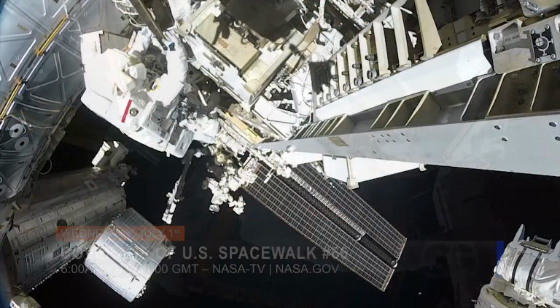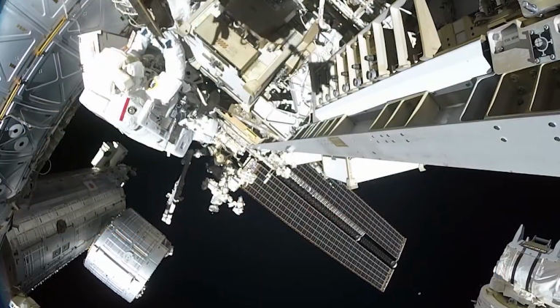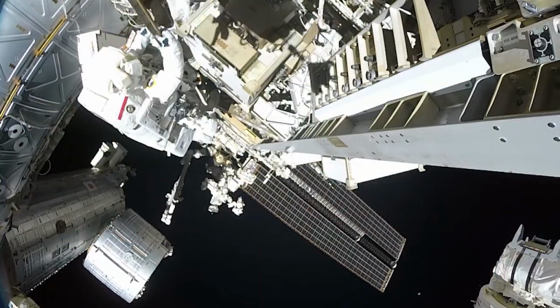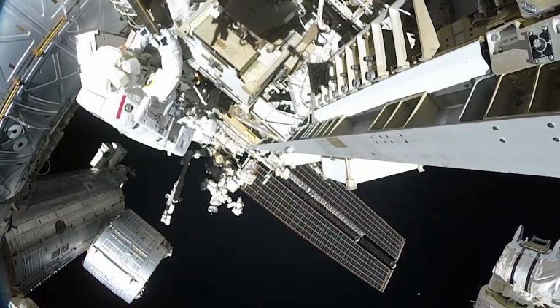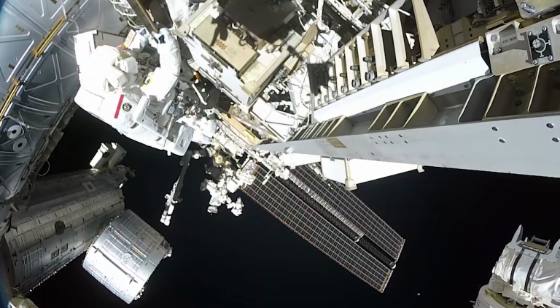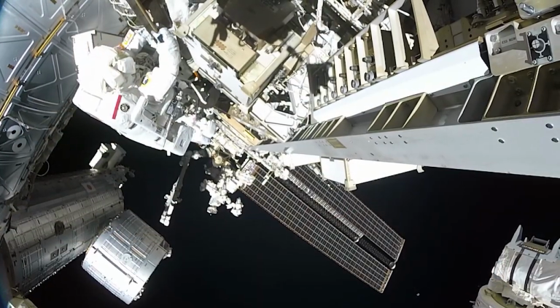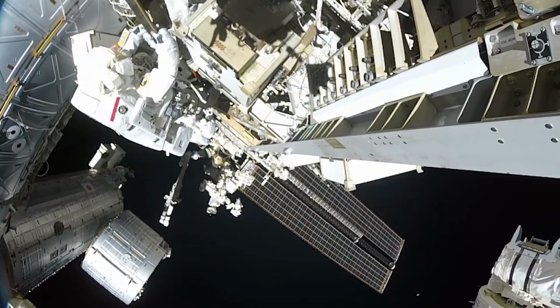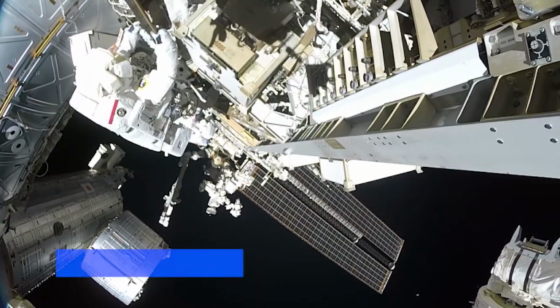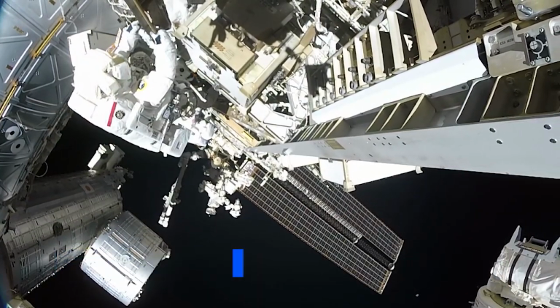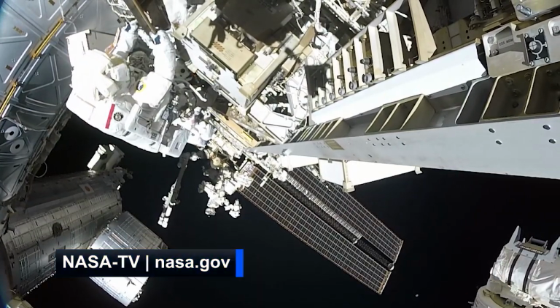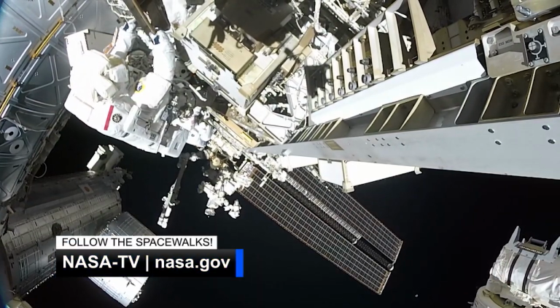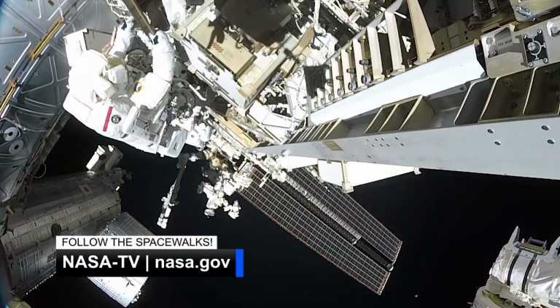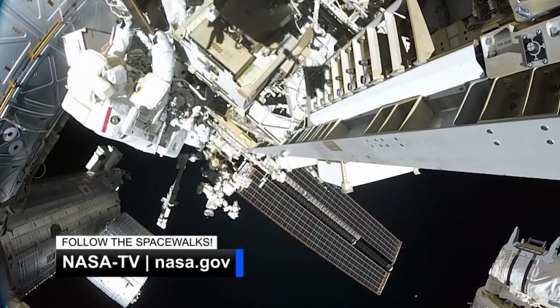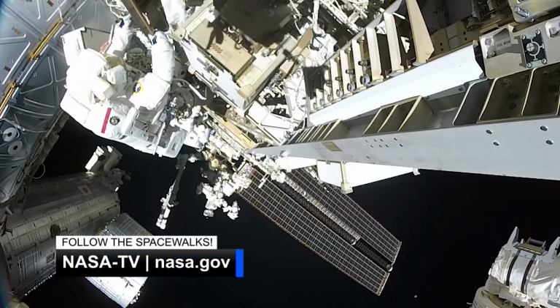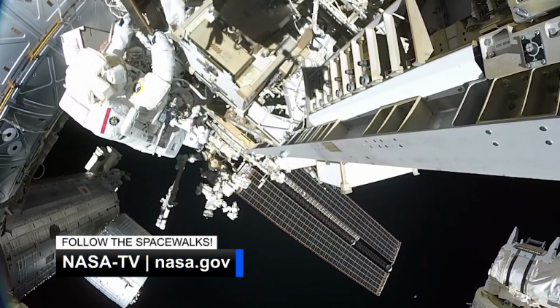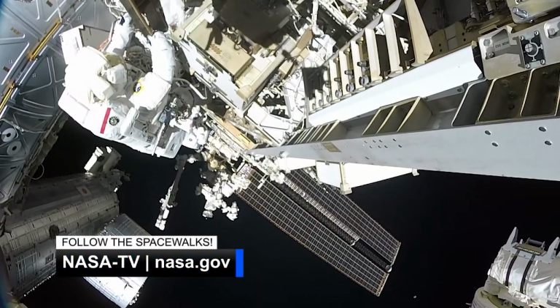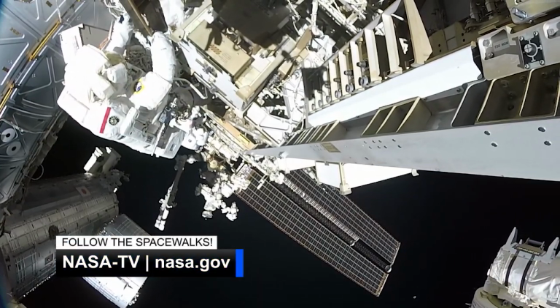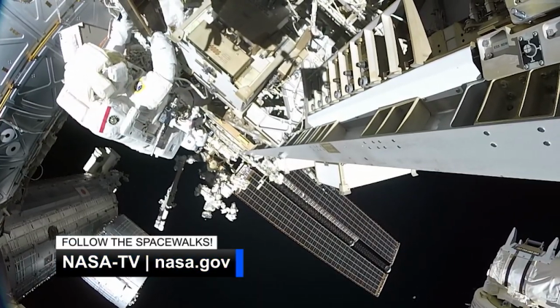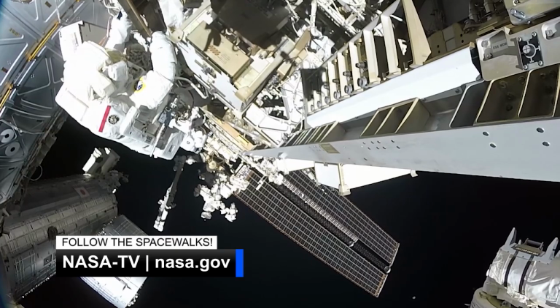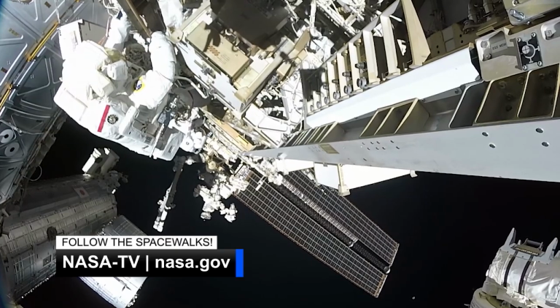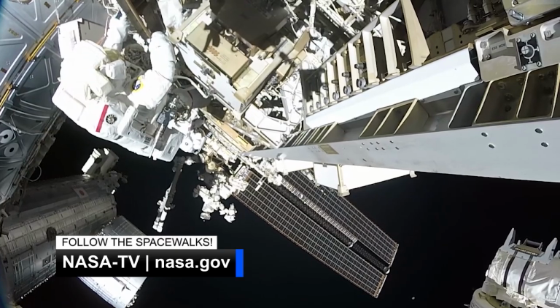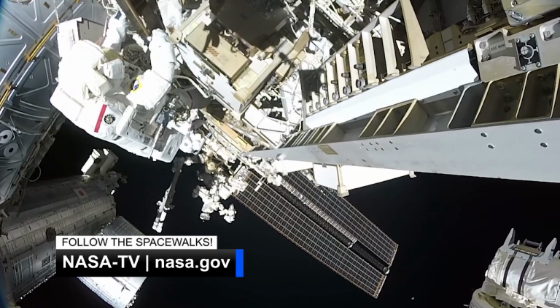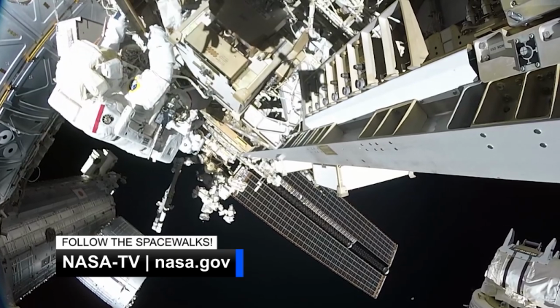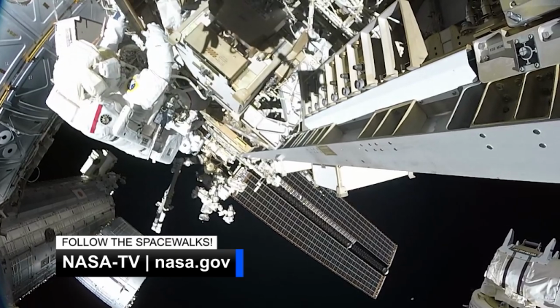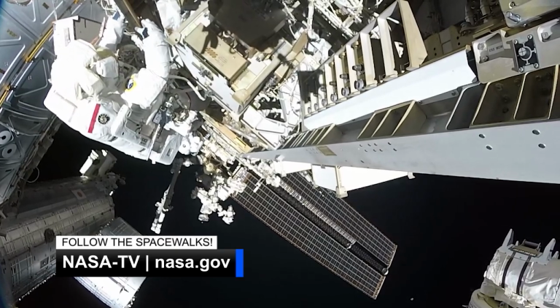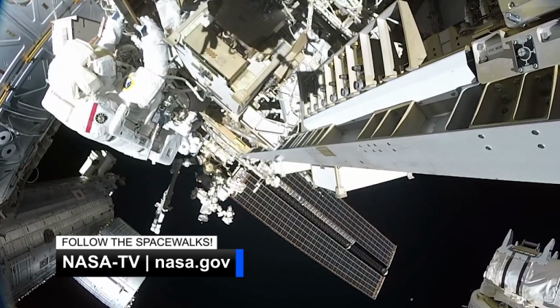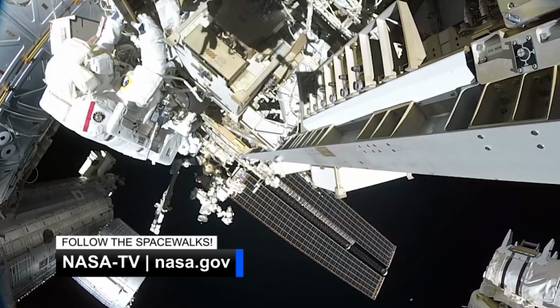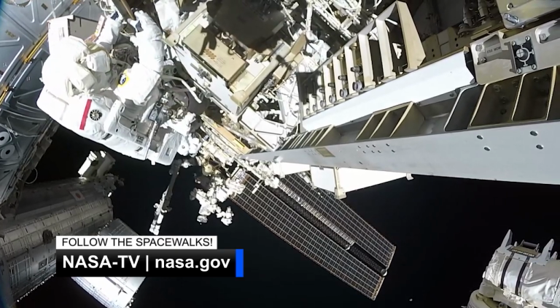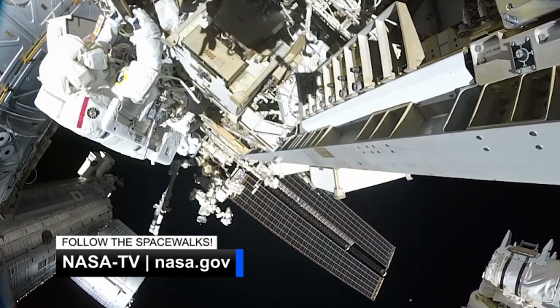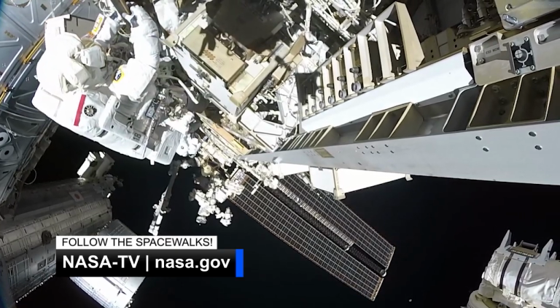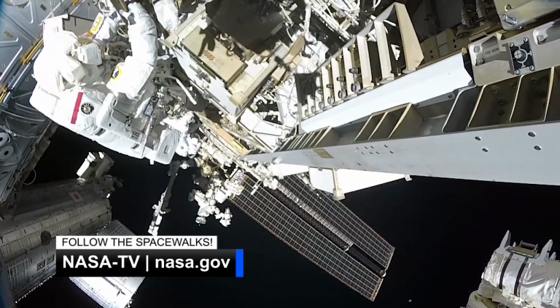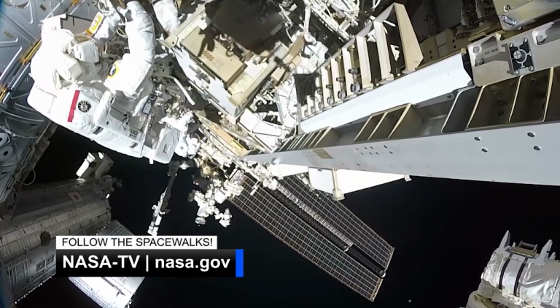NASA TV and the NASA website will broadcast the spacewalks live so you can catch all the action.